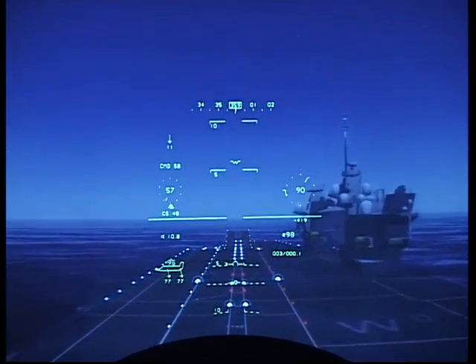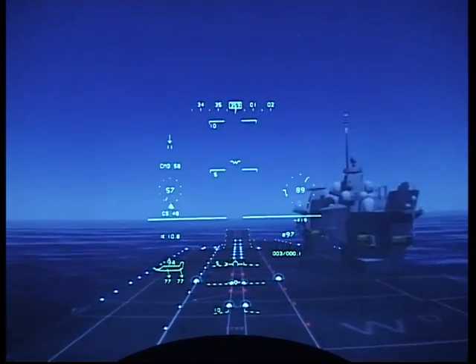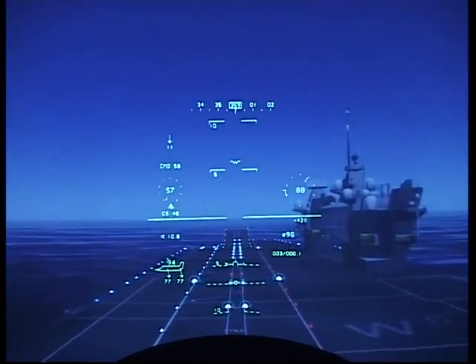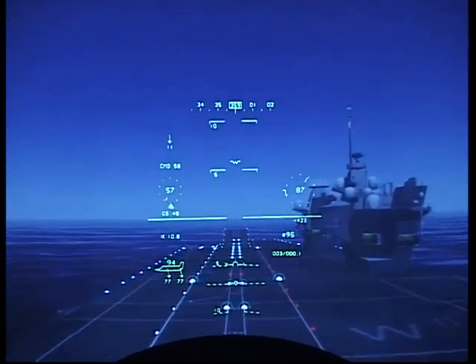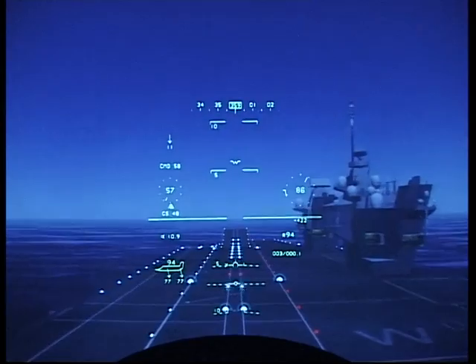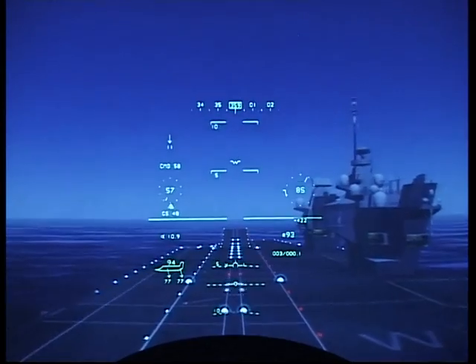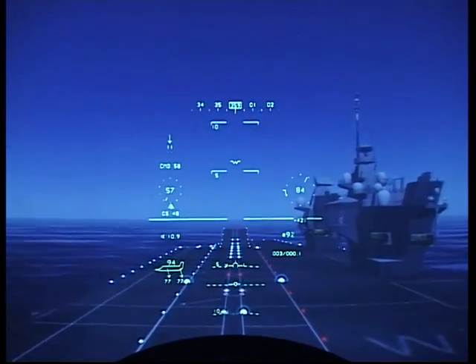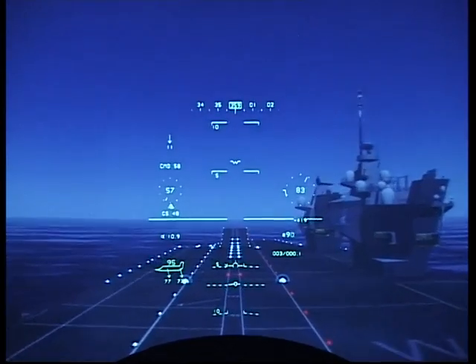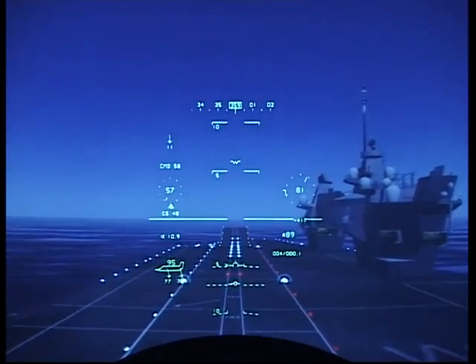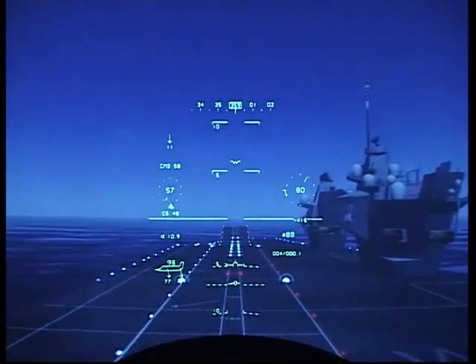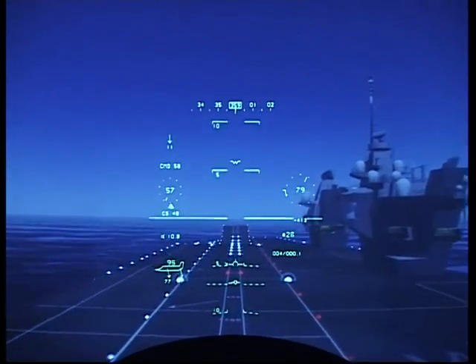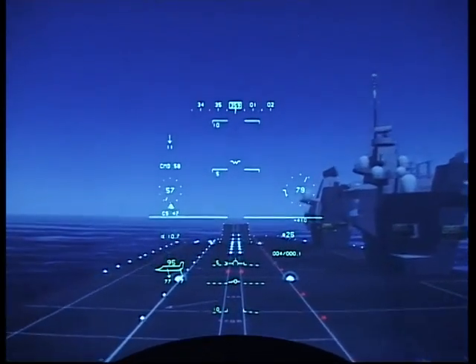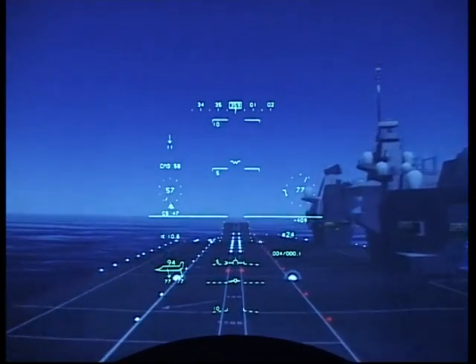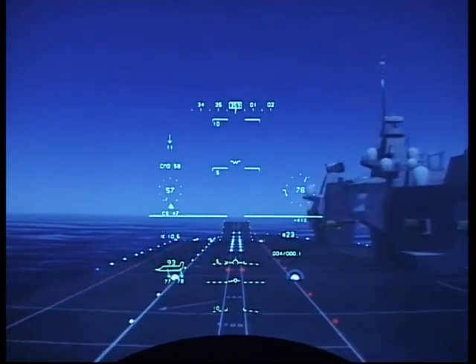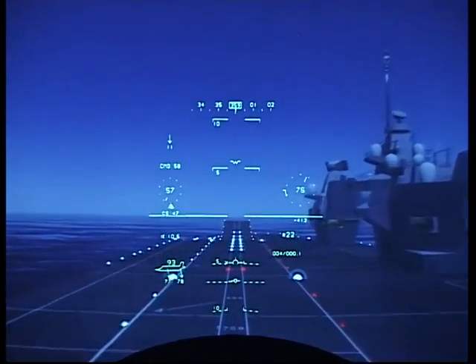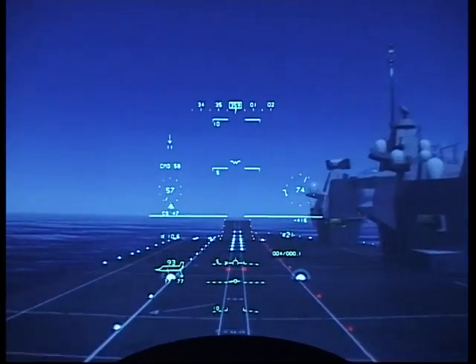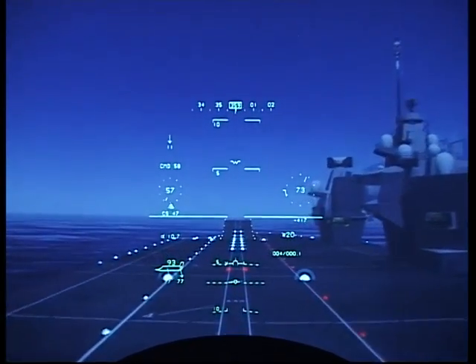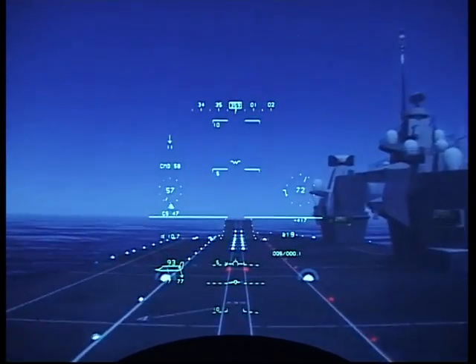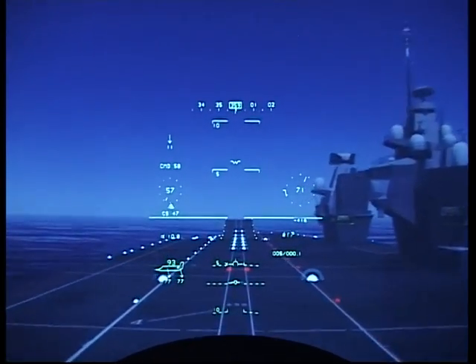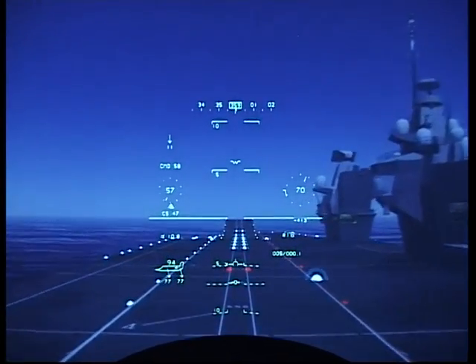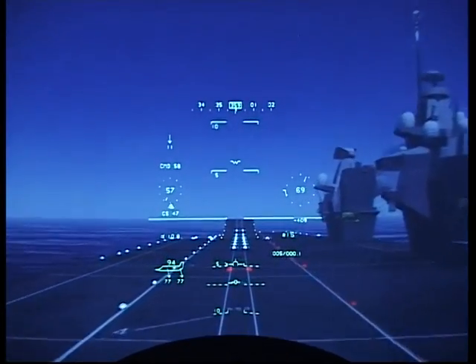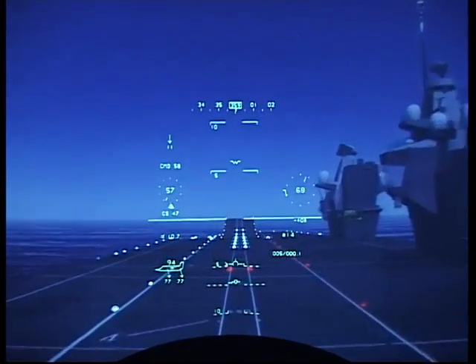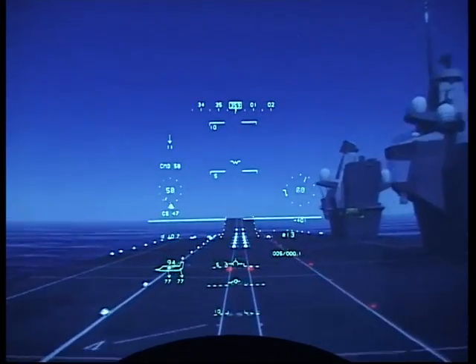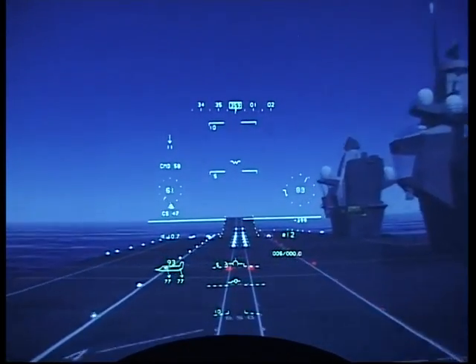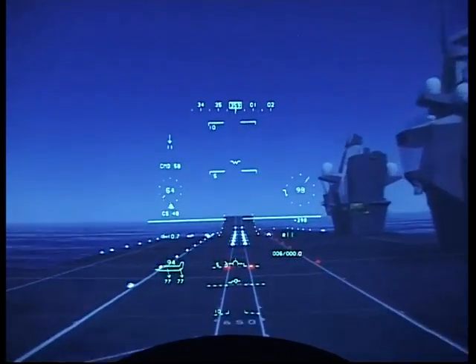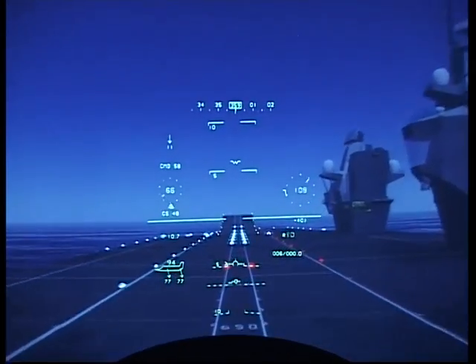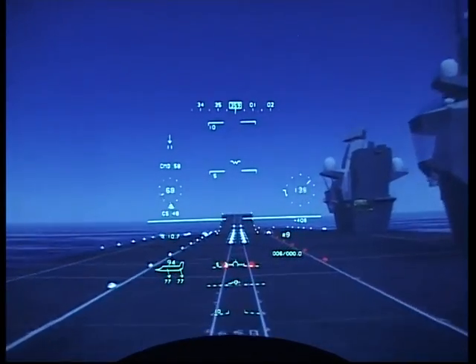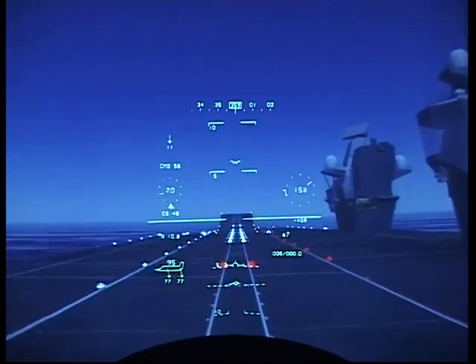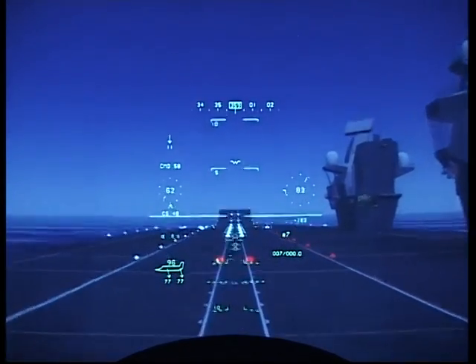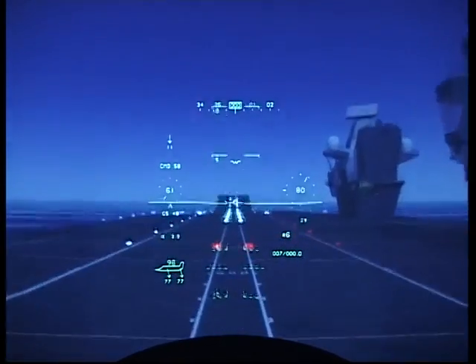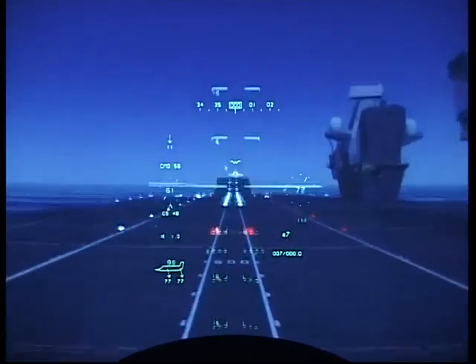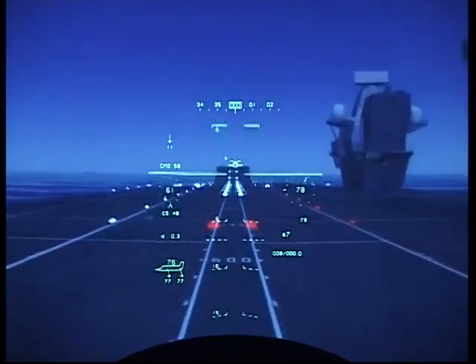Looking for Debbie. There's the Debbie. Glide slope scale and SRVV aligned to touchdown. Impact.